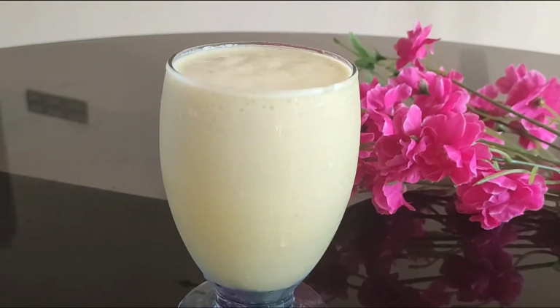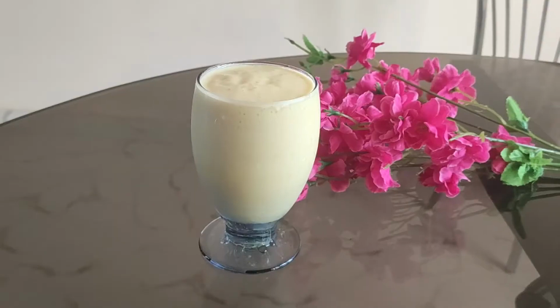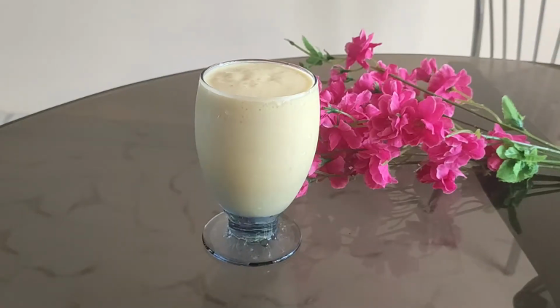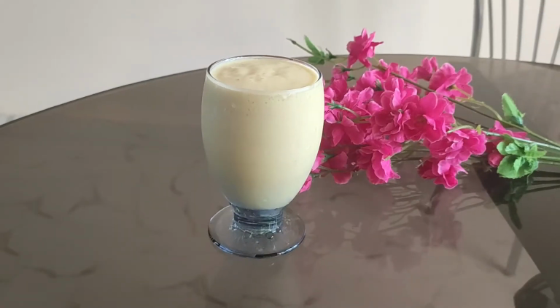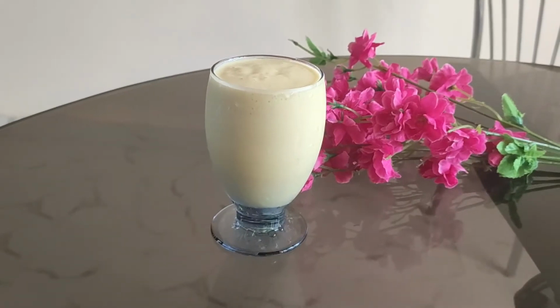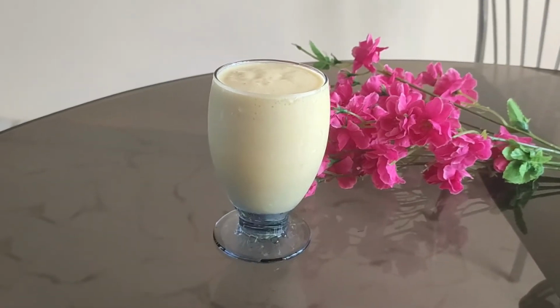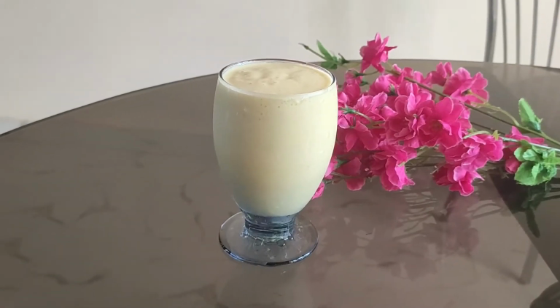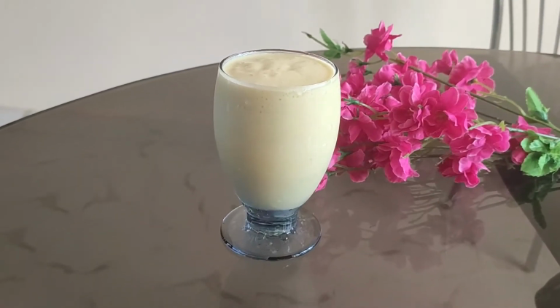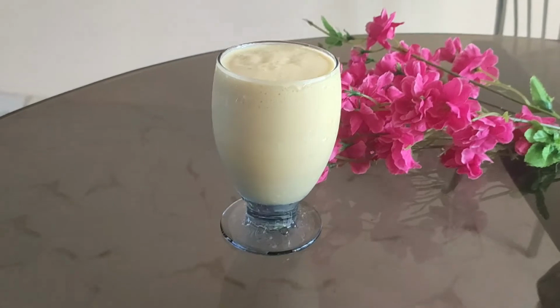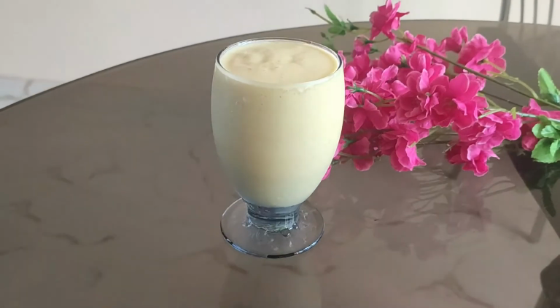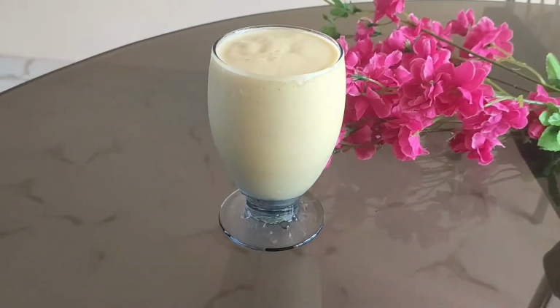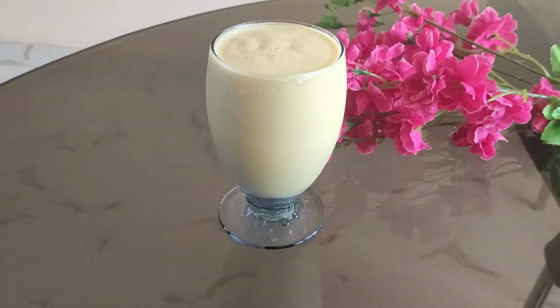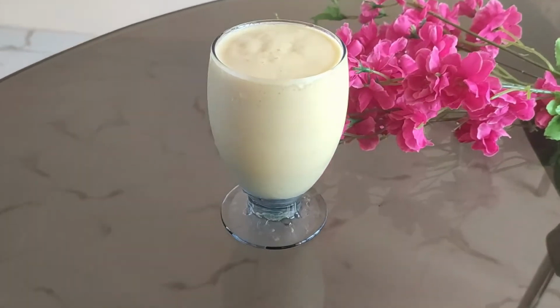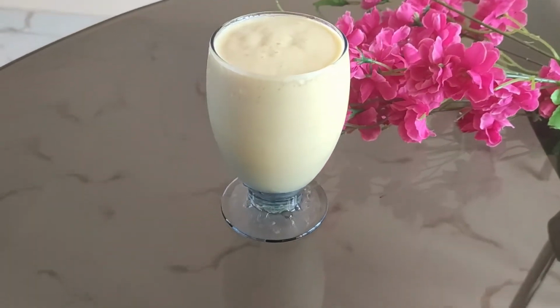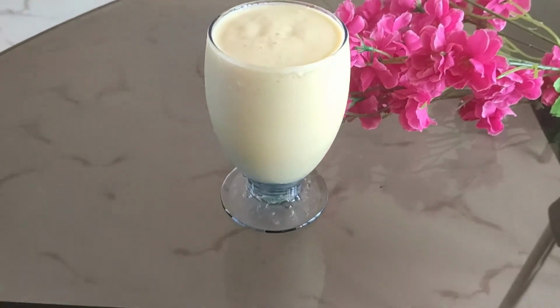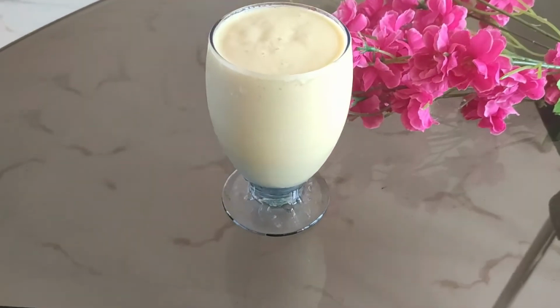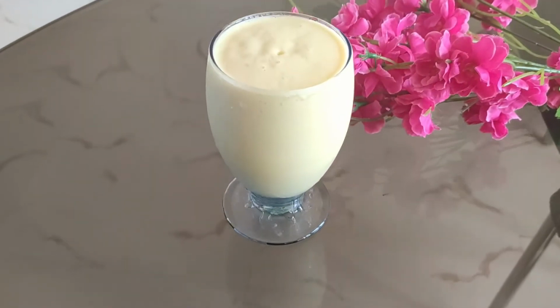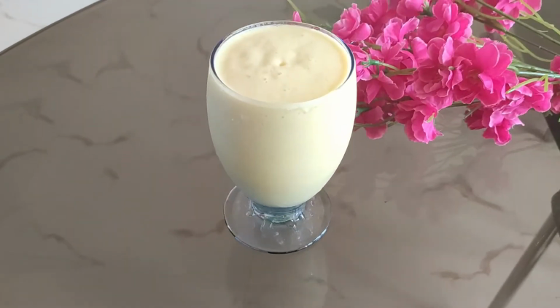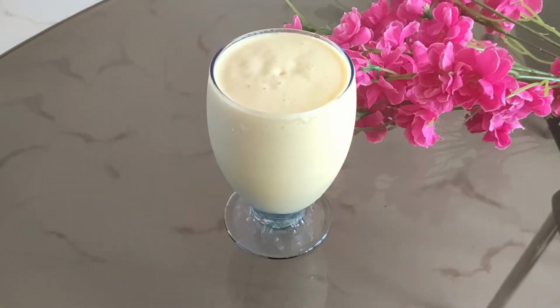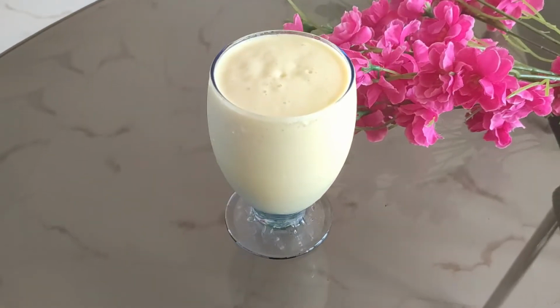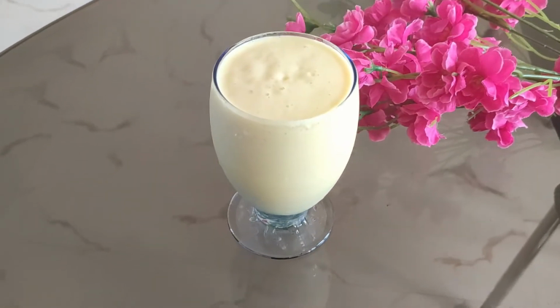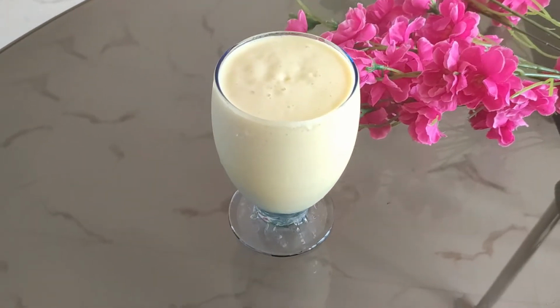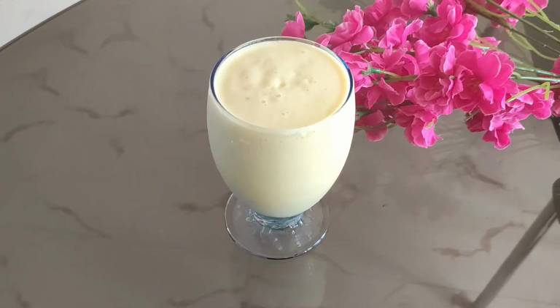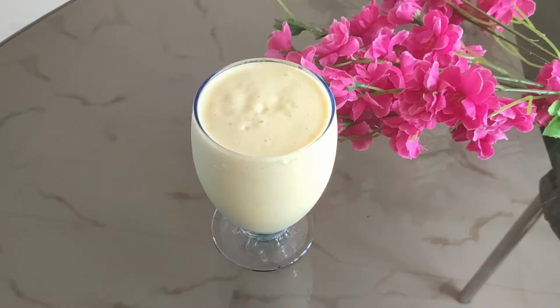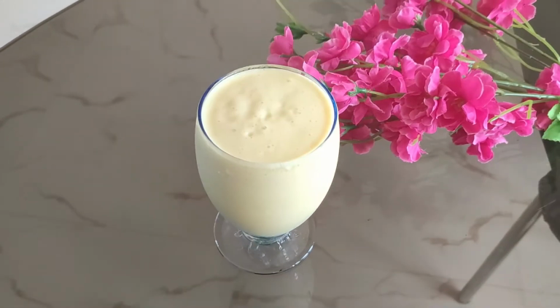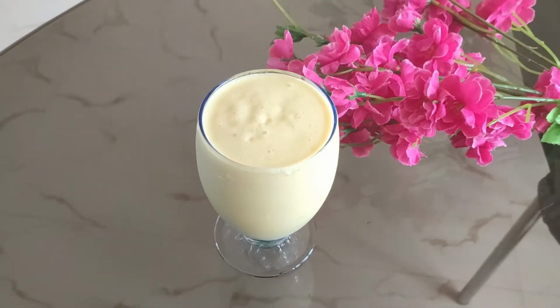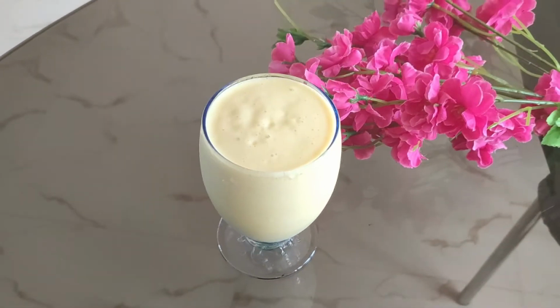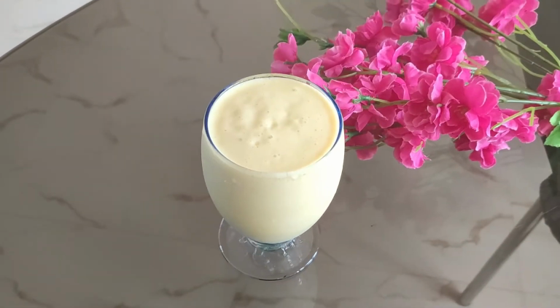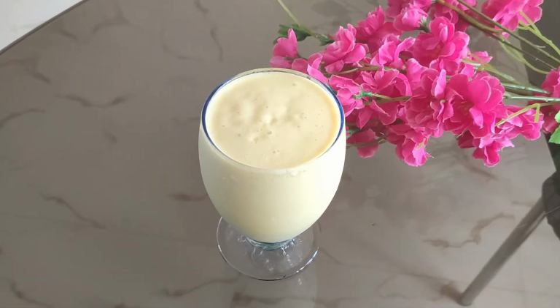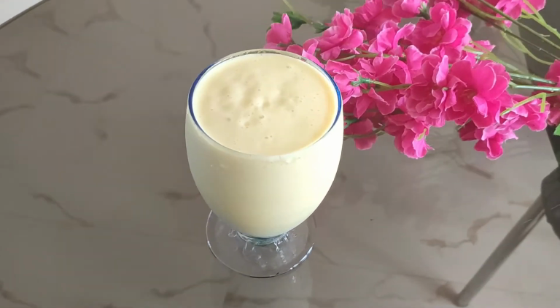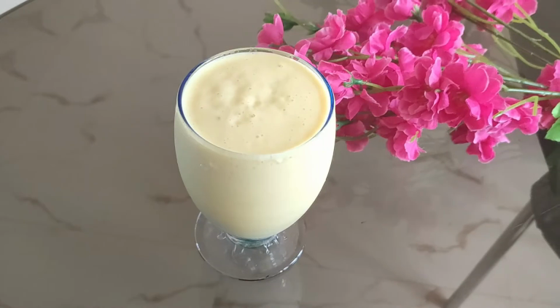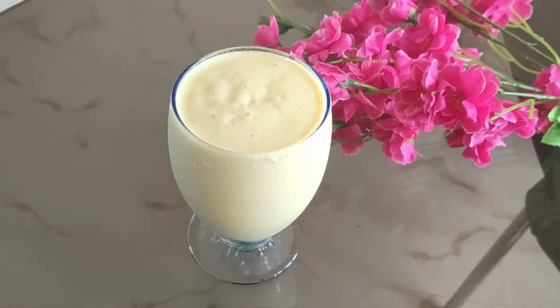Hello friends, welcome to my channel. In this channel, we have made mango shake. It is very tasty and easy.